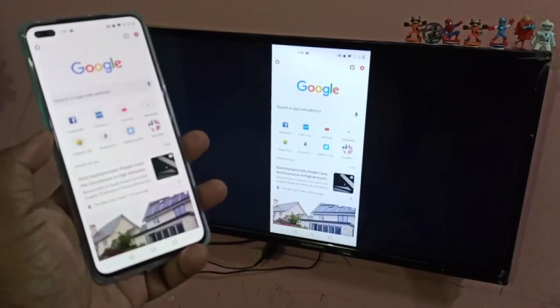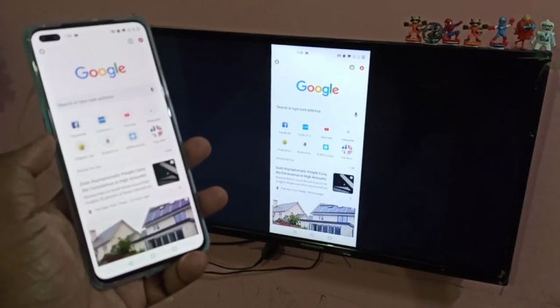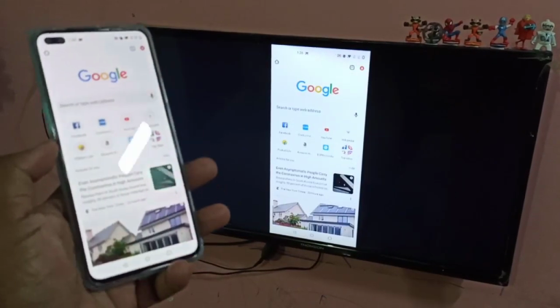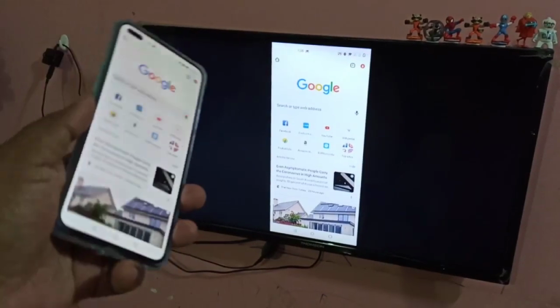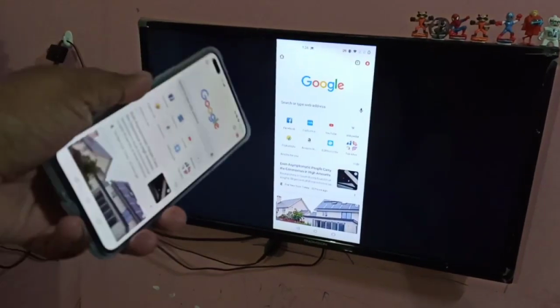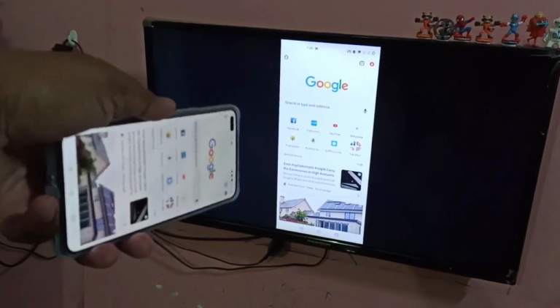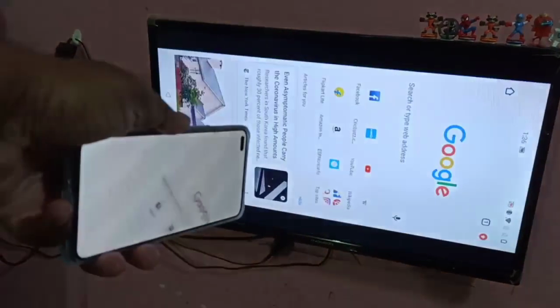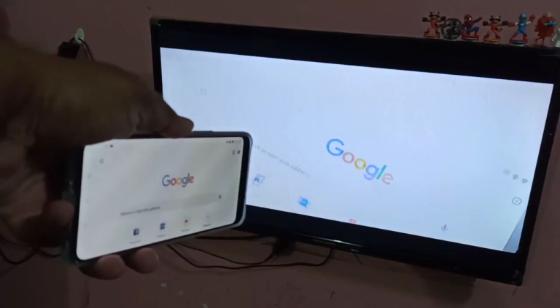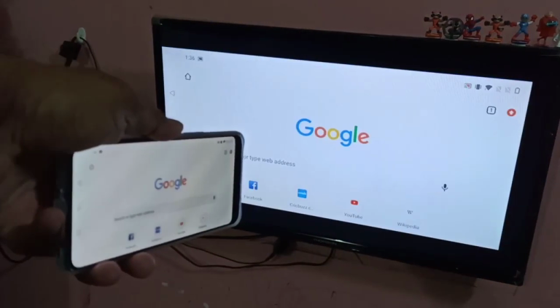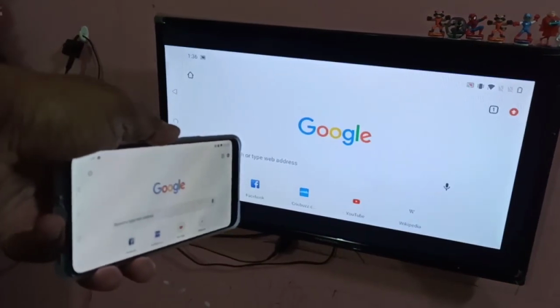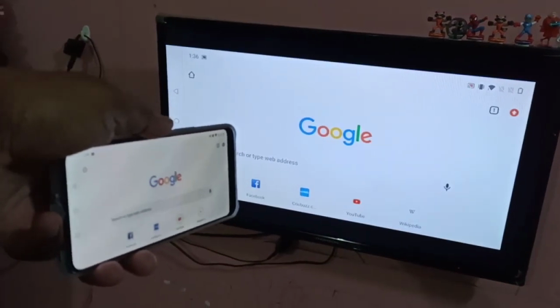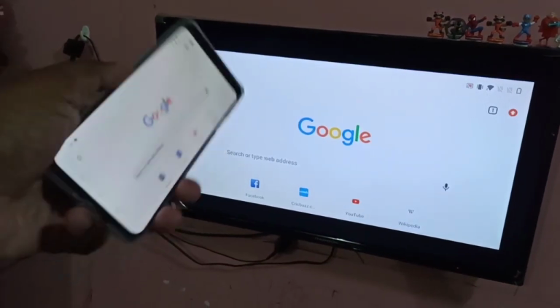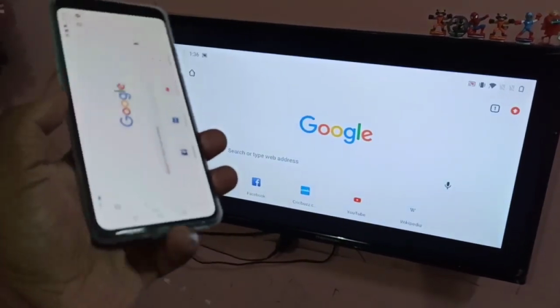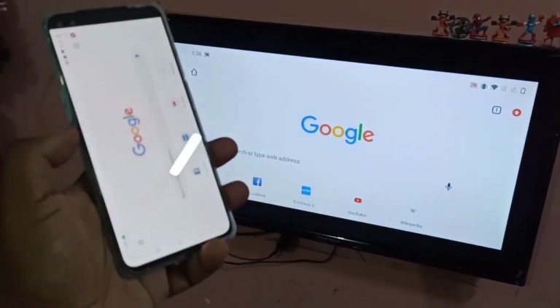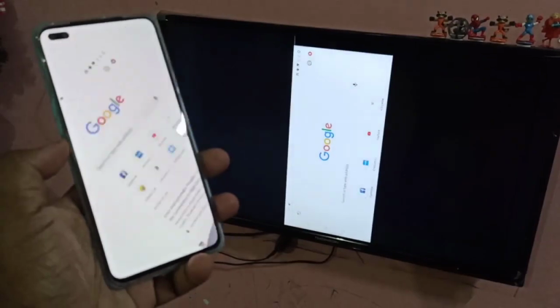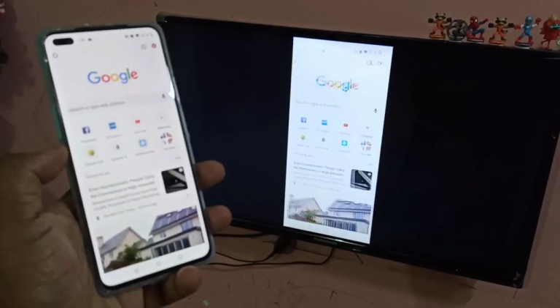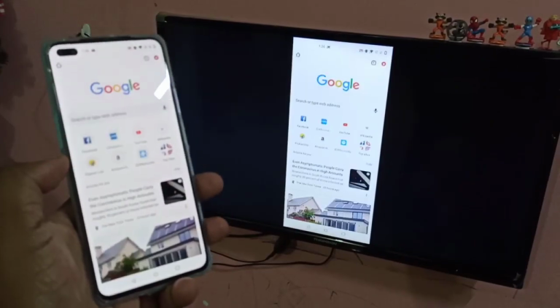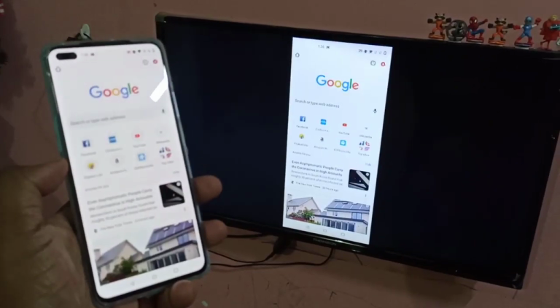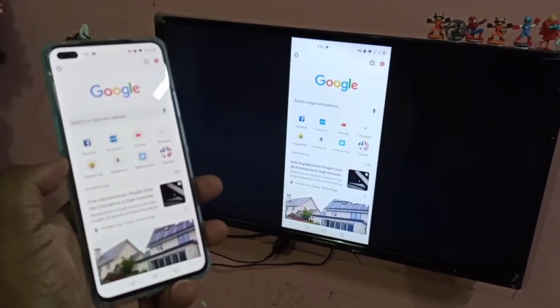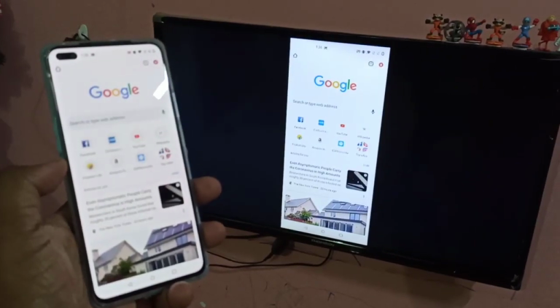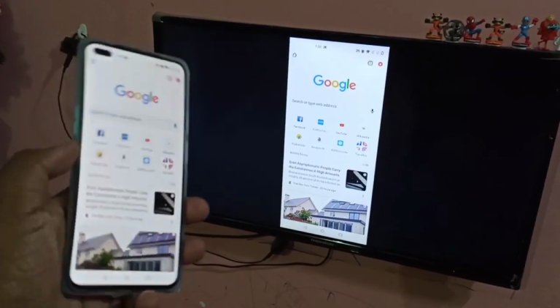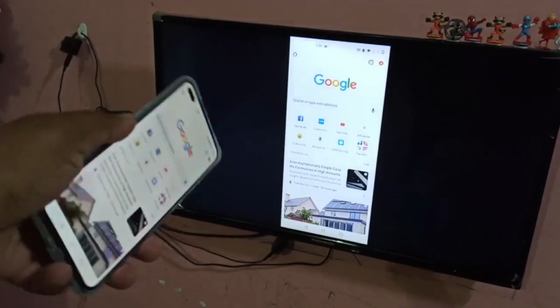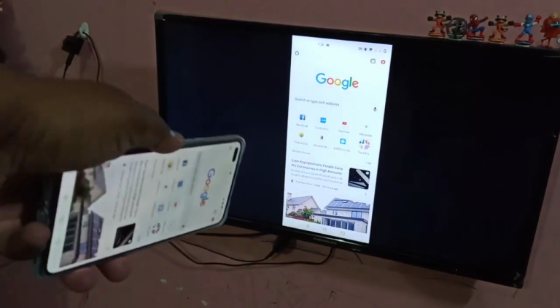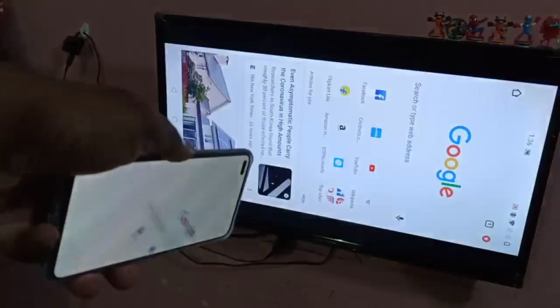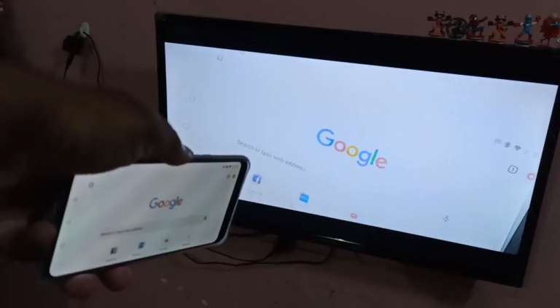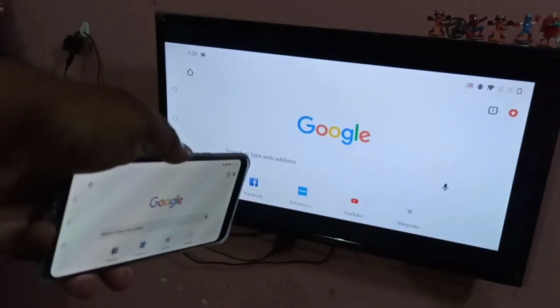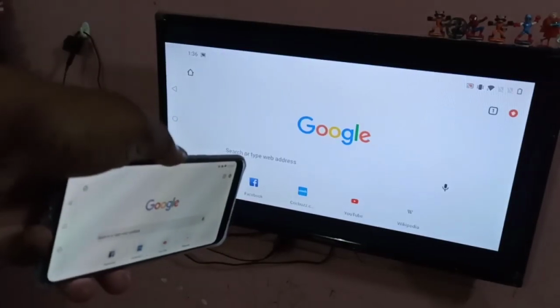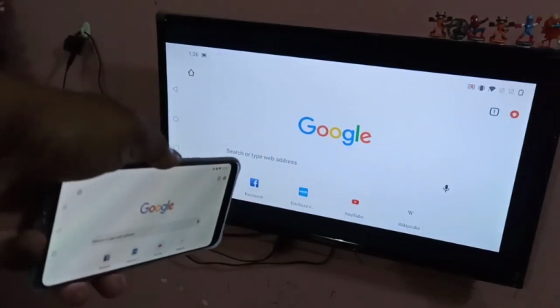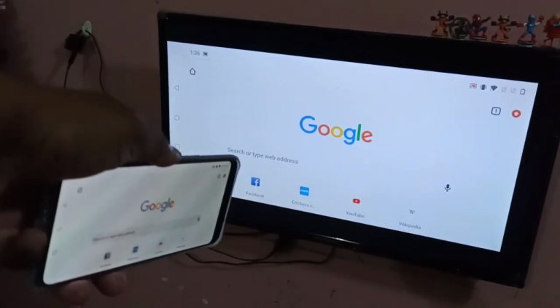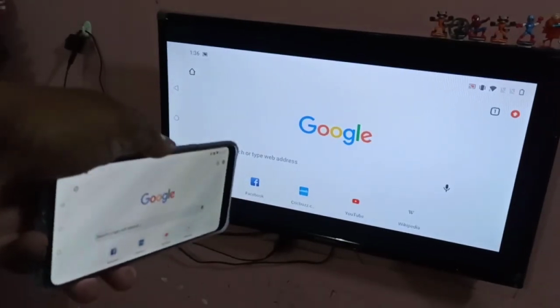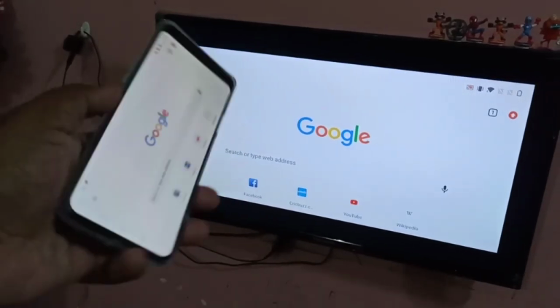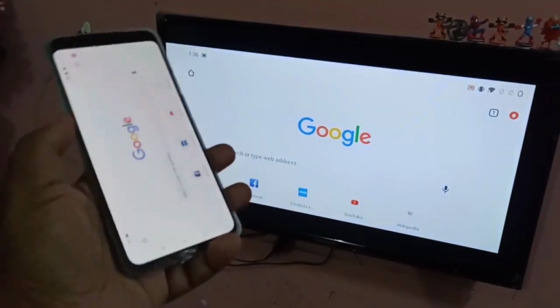So this way we can do screen mirroring. I hope you enjoyed this video. Please subscribe to my channel, and please like and share the video.